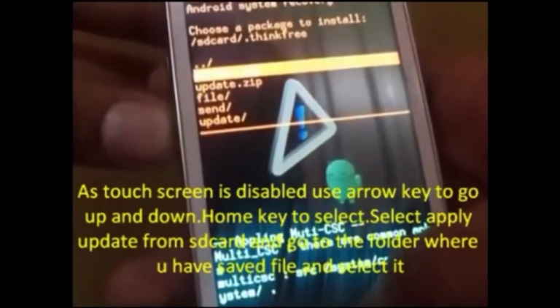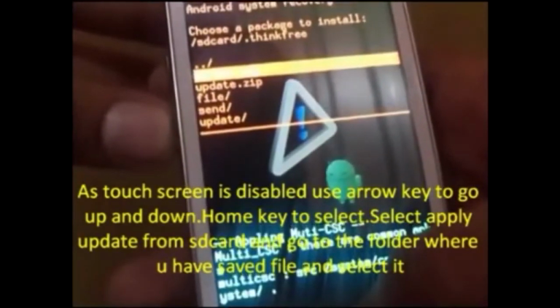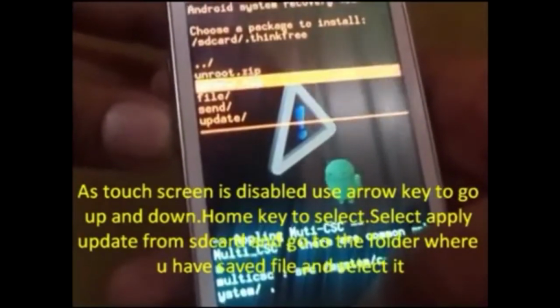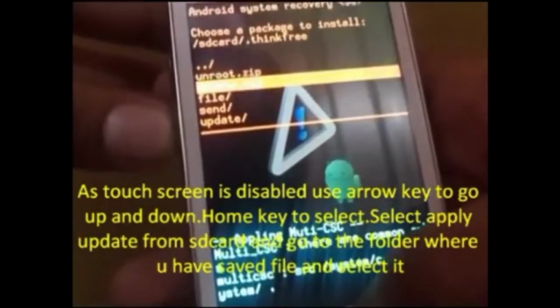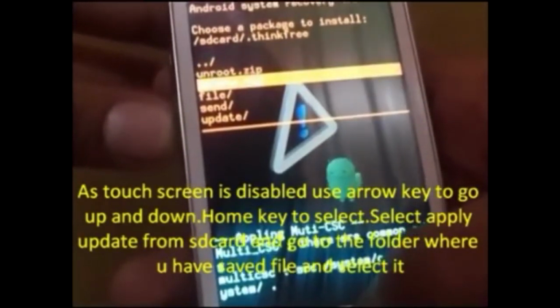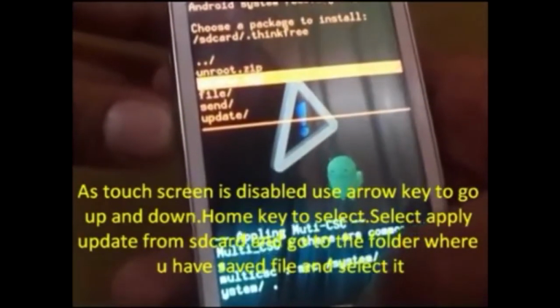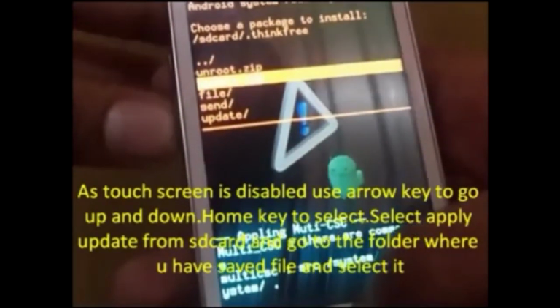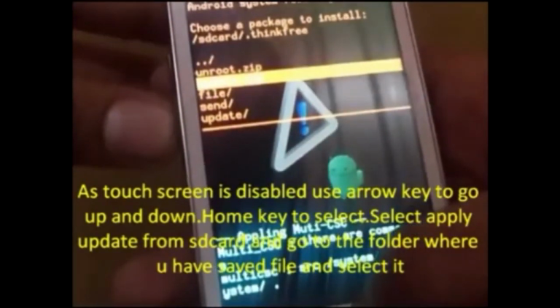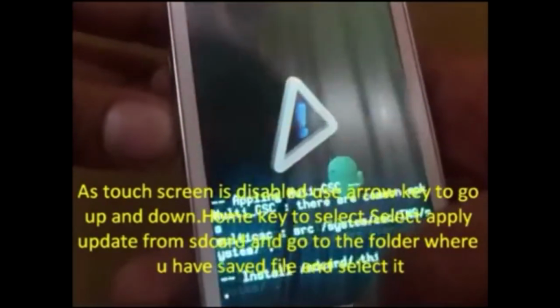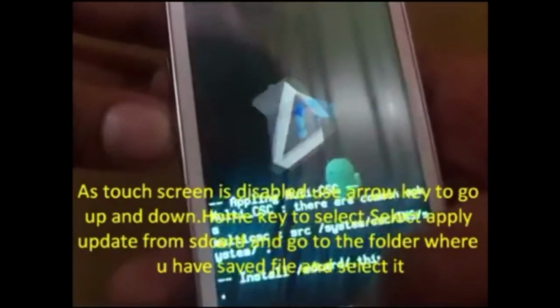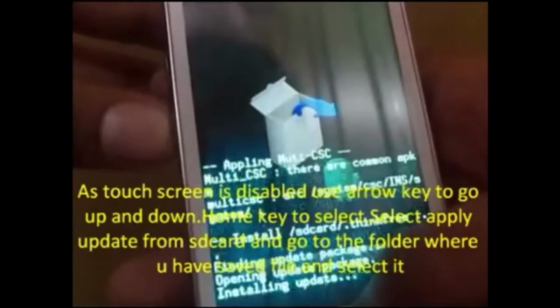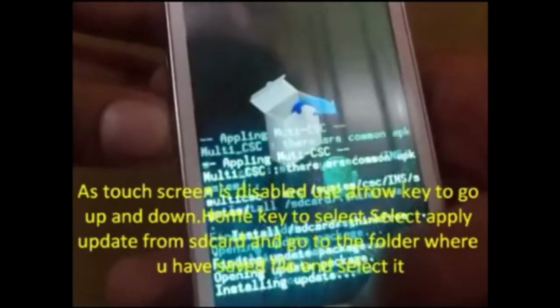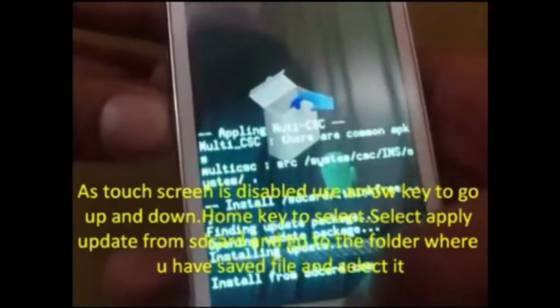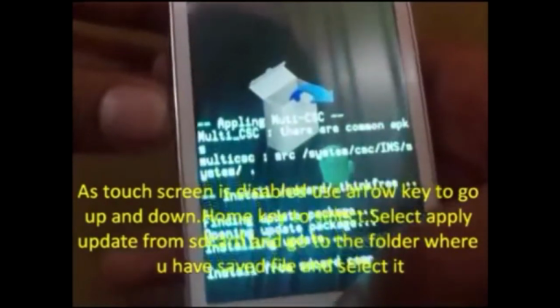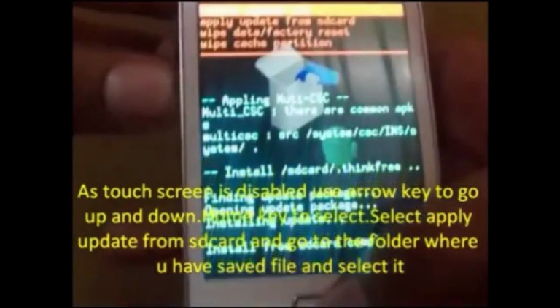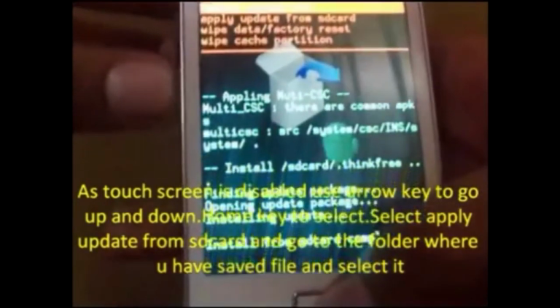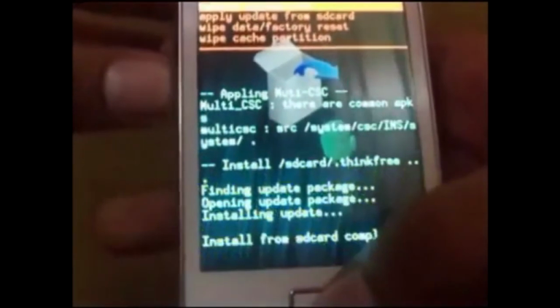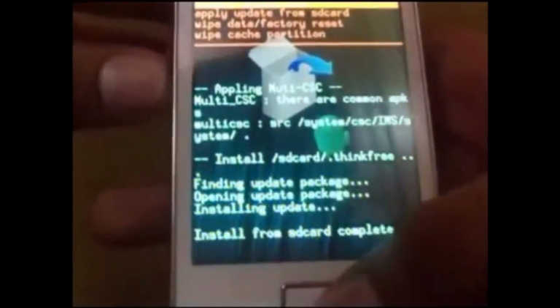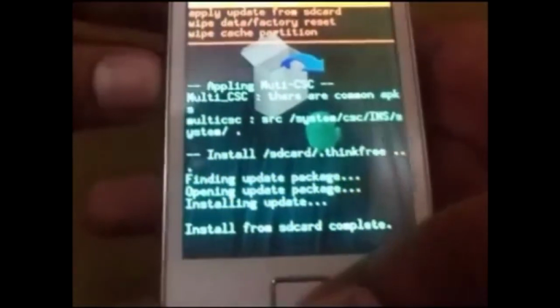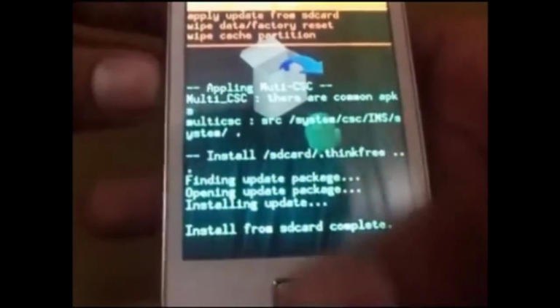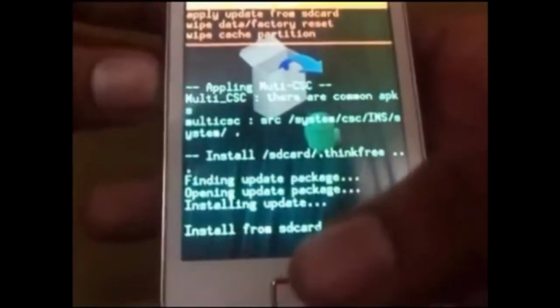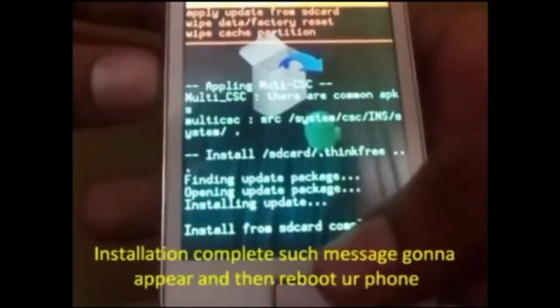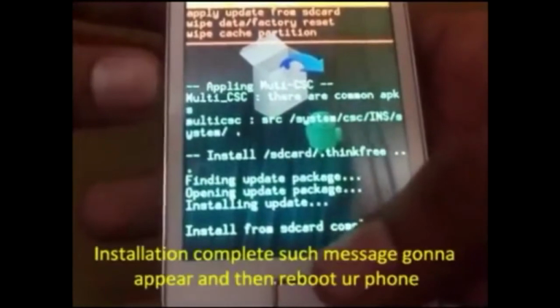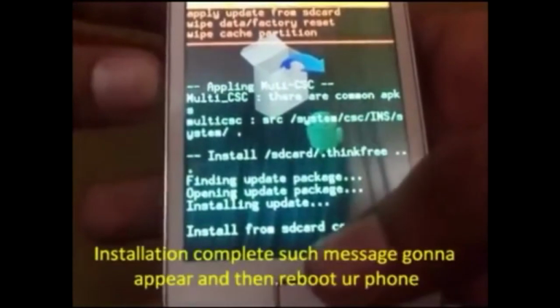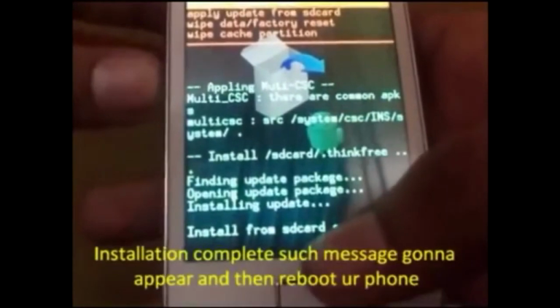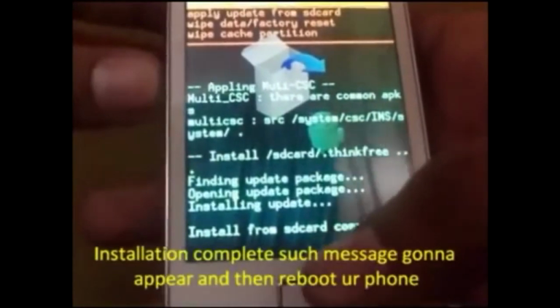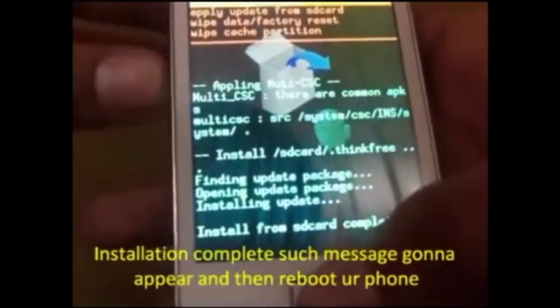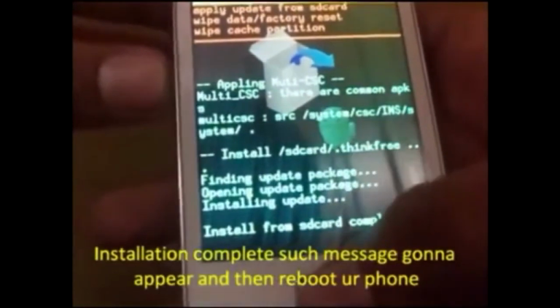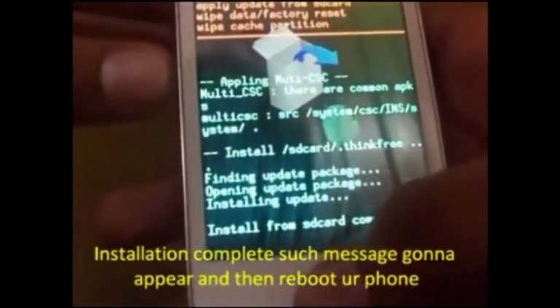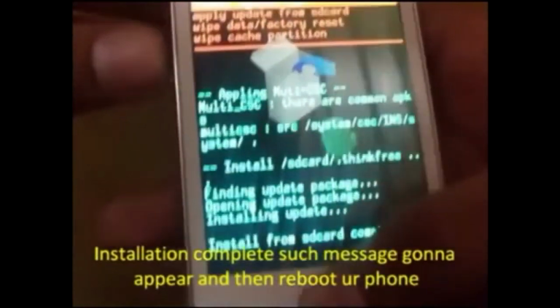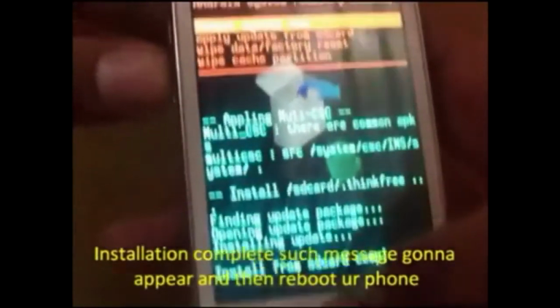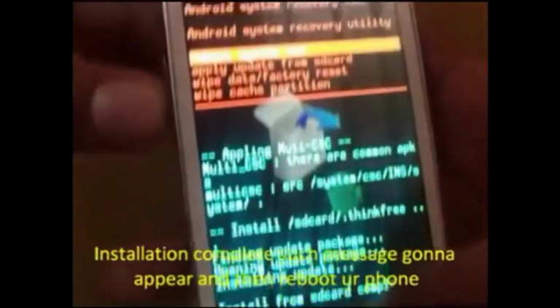The update has been installed. Now reboot your phone.